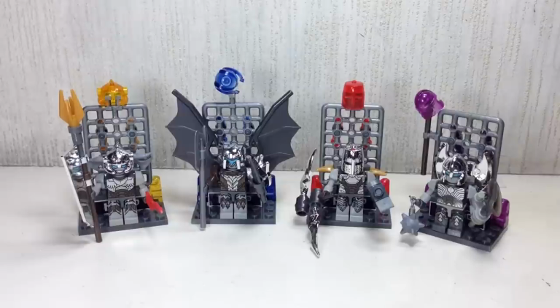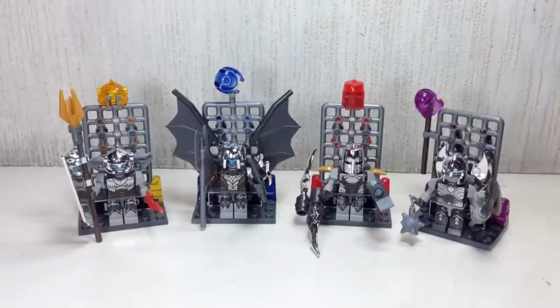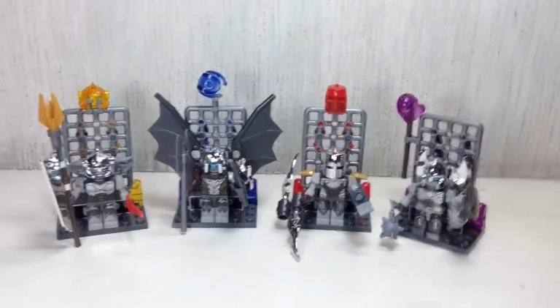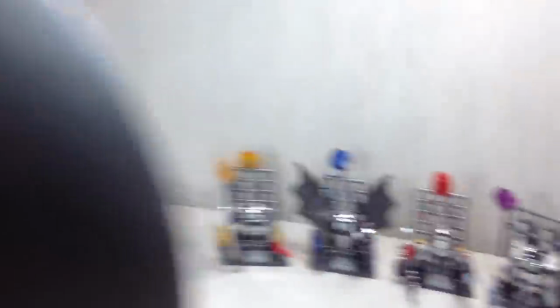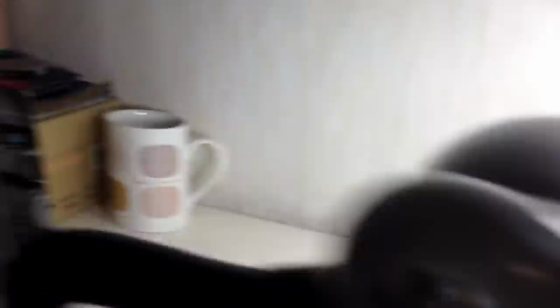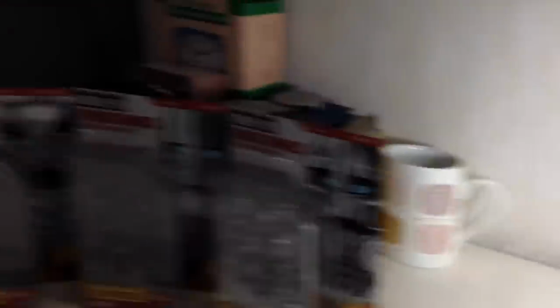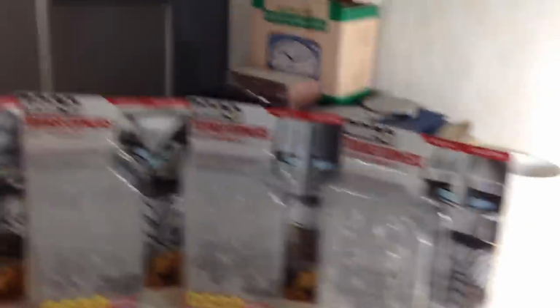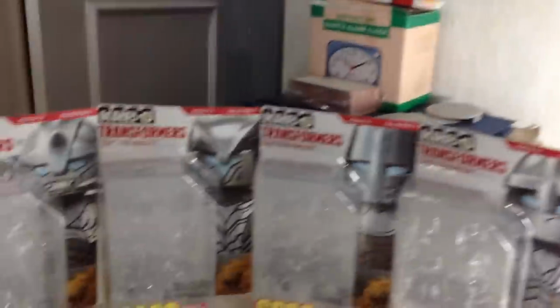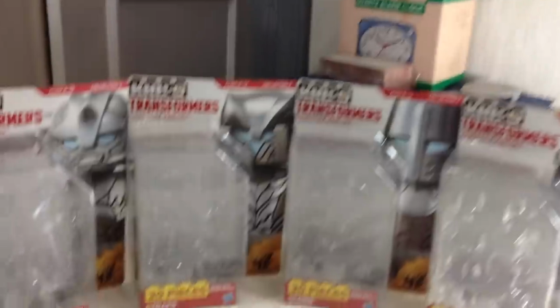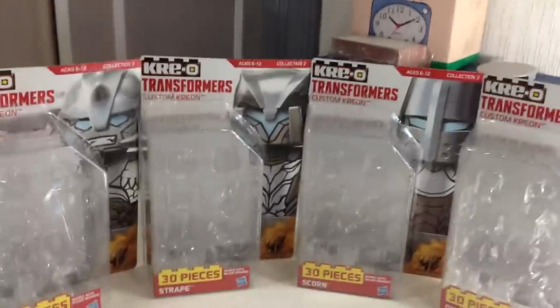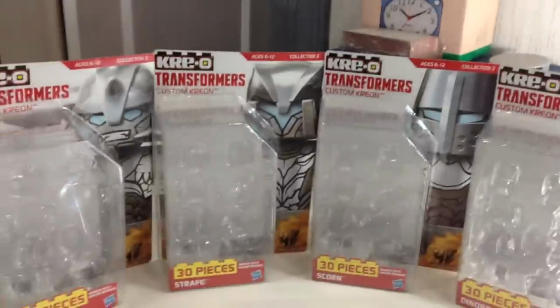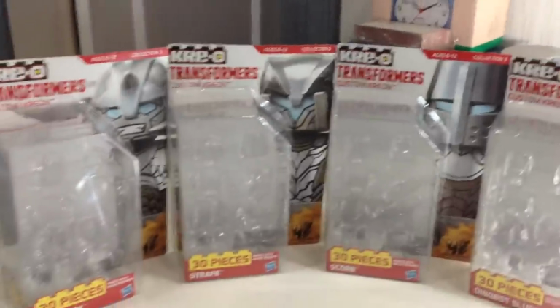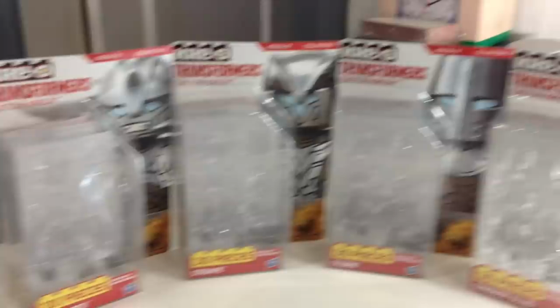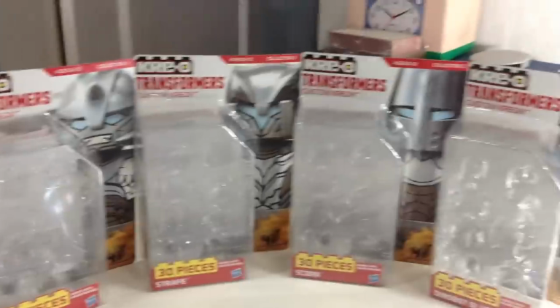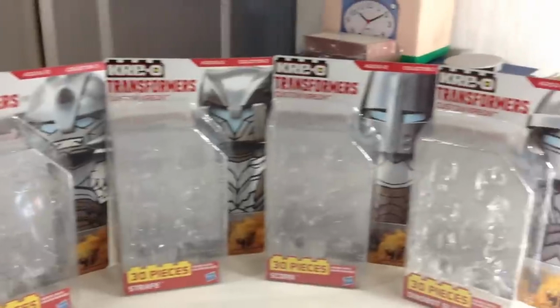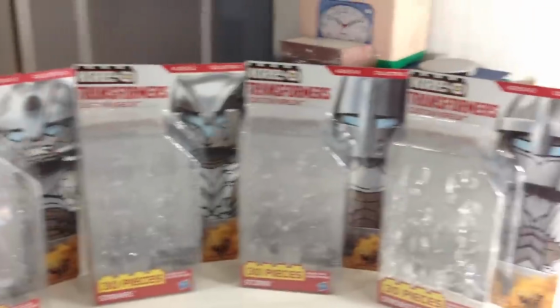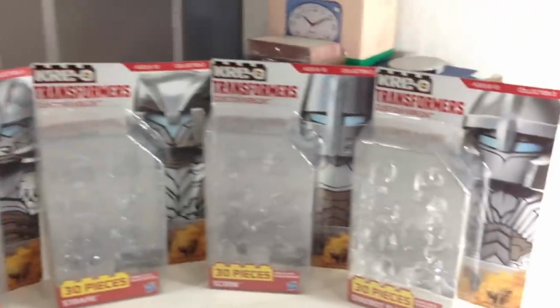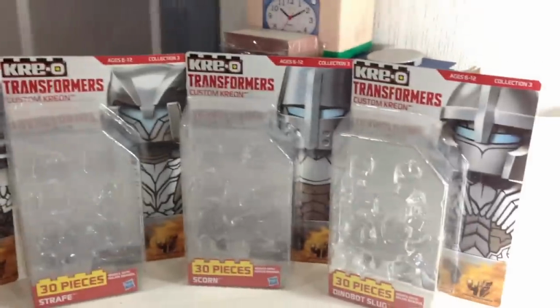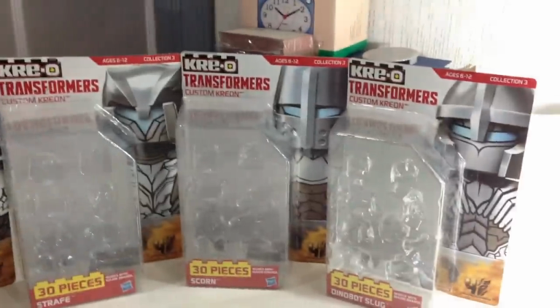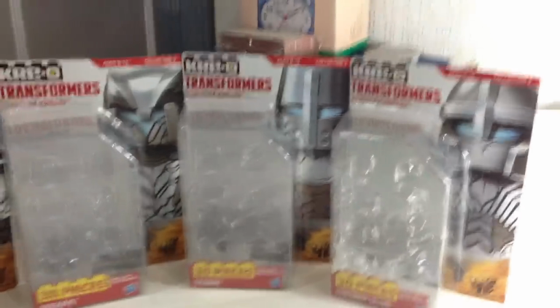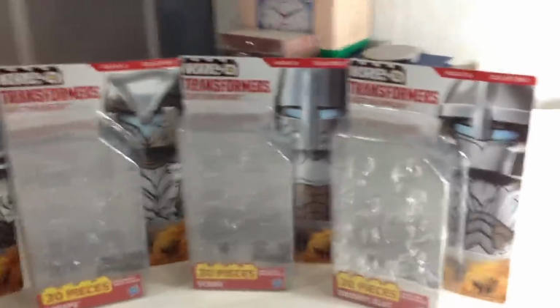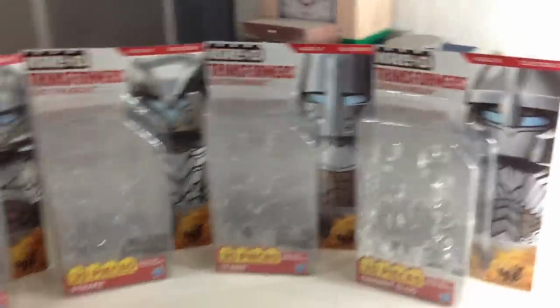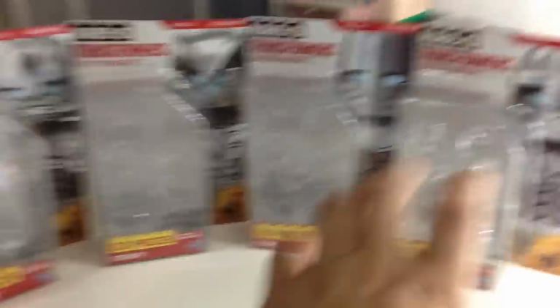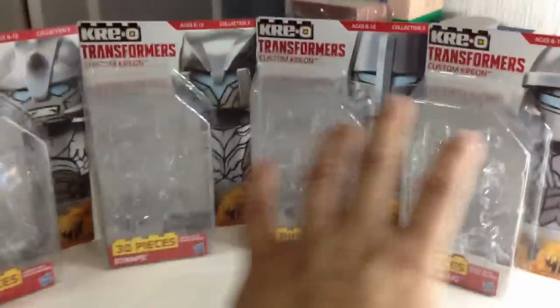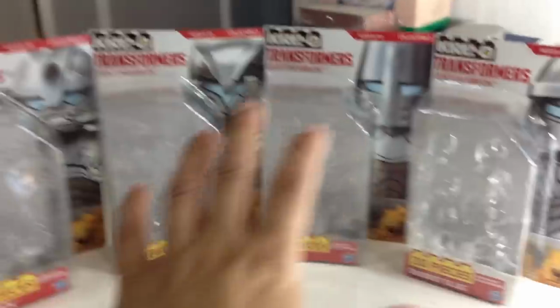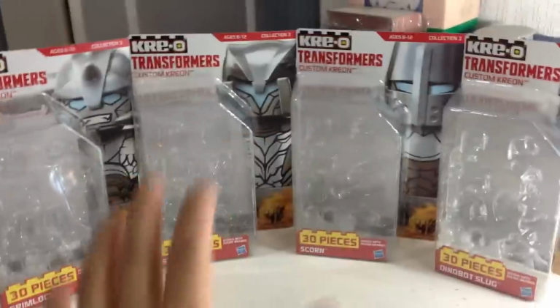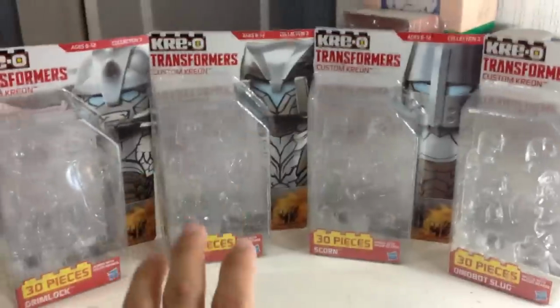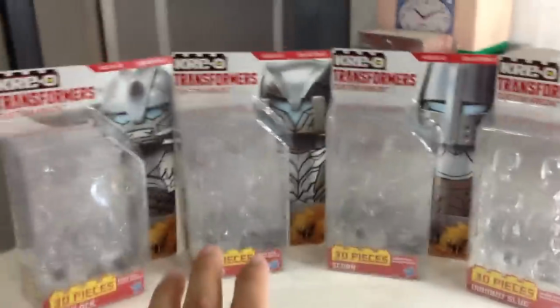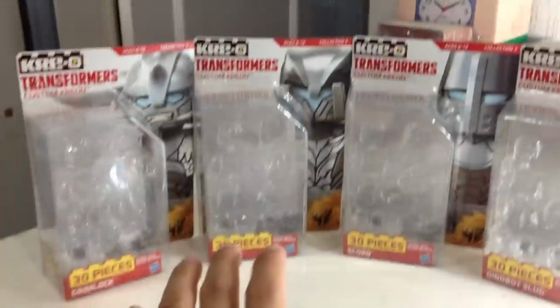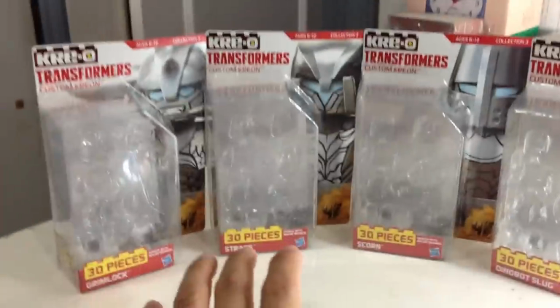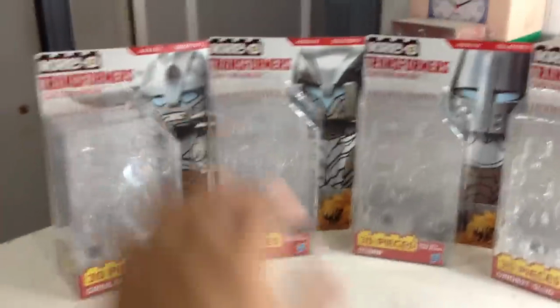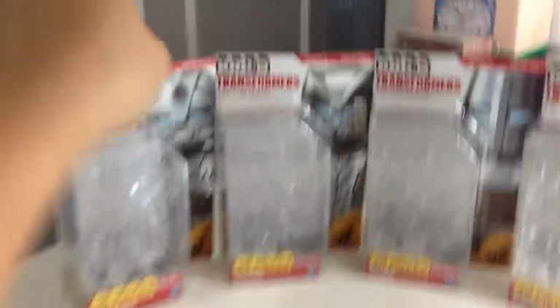Here's a quick look at their packaging. They're all in silver. They're all very movie accurate.